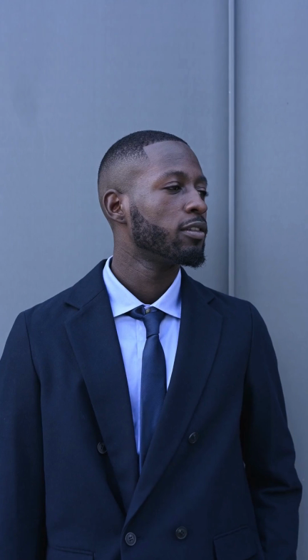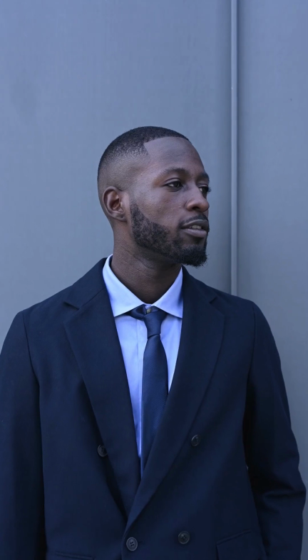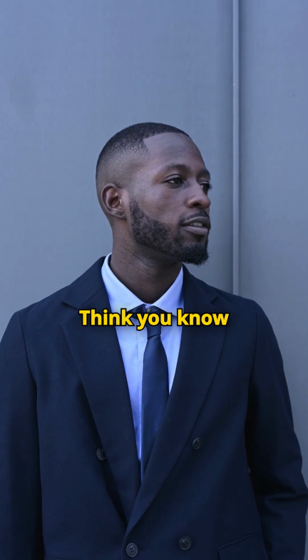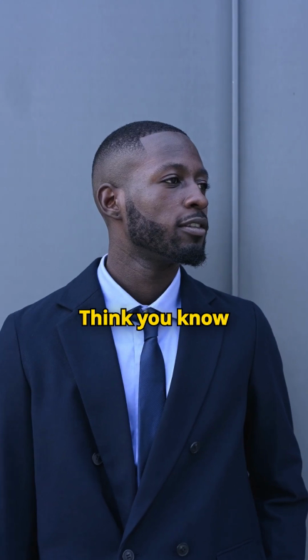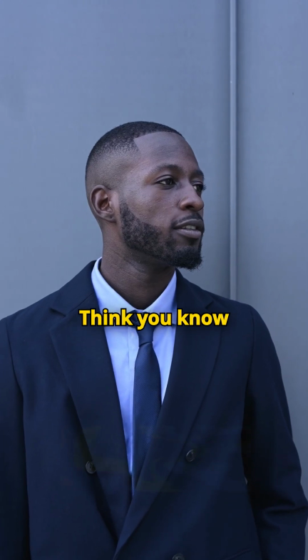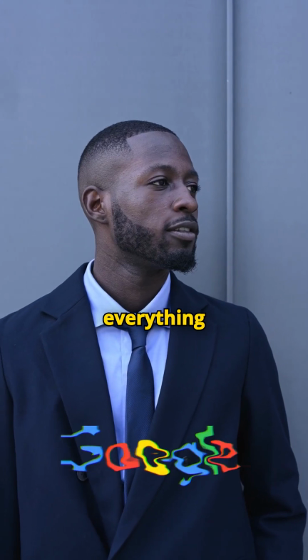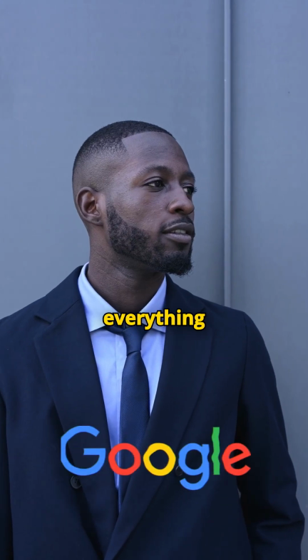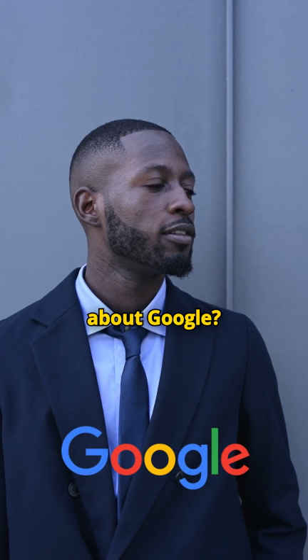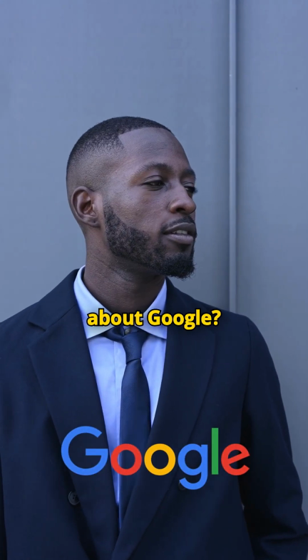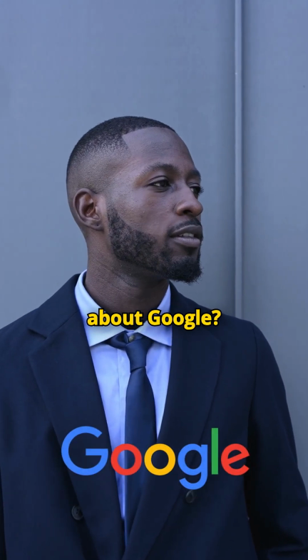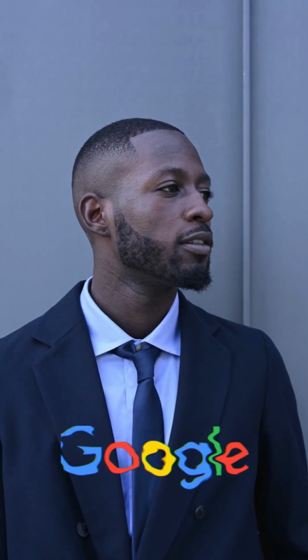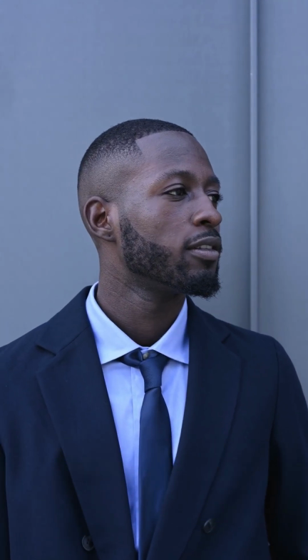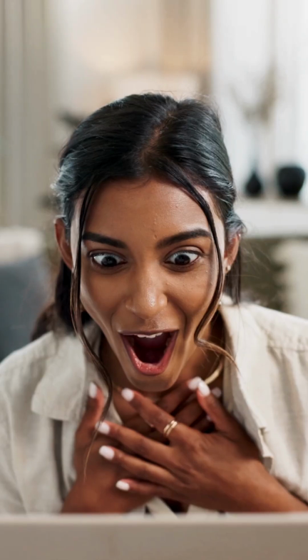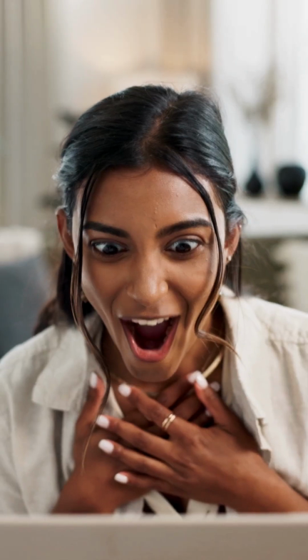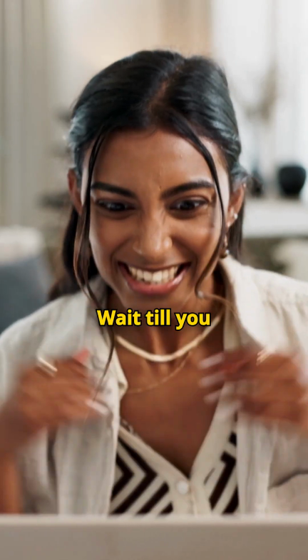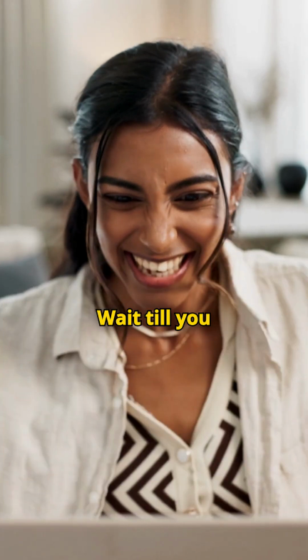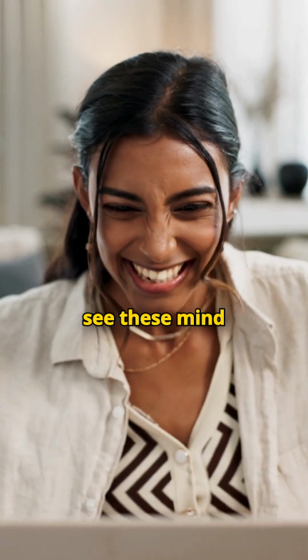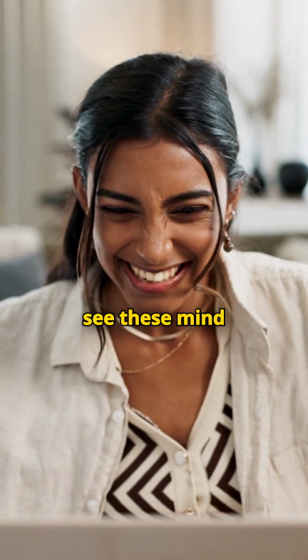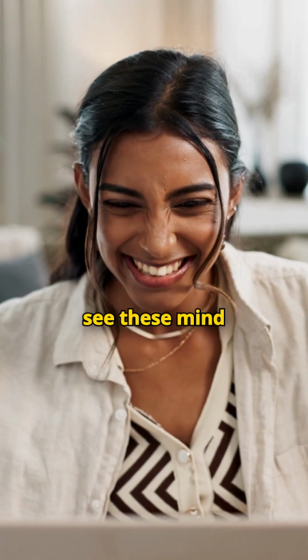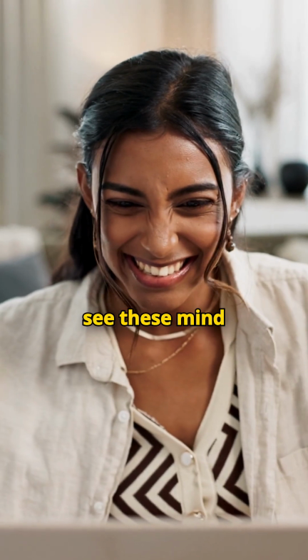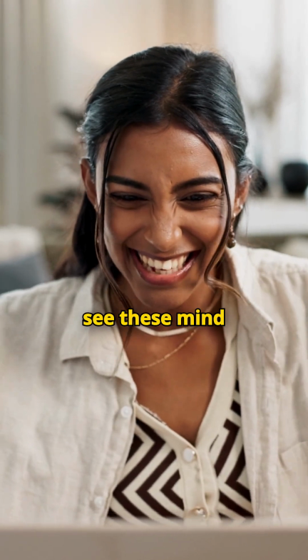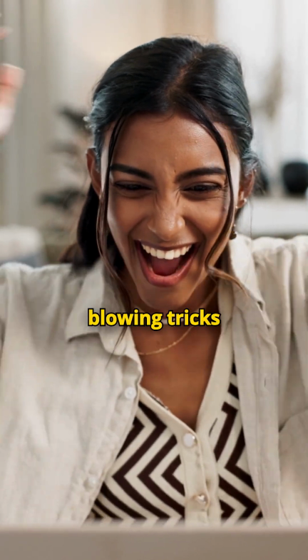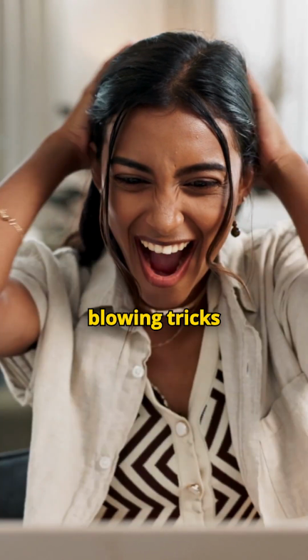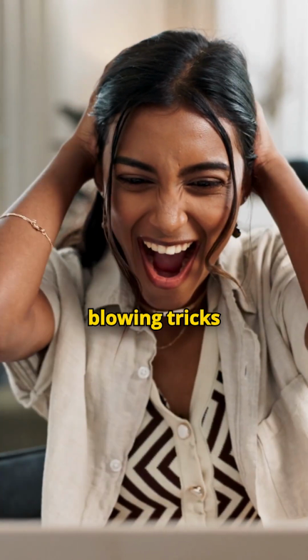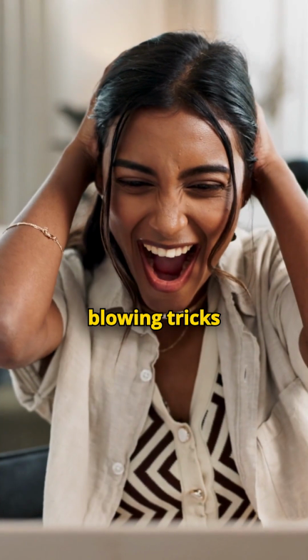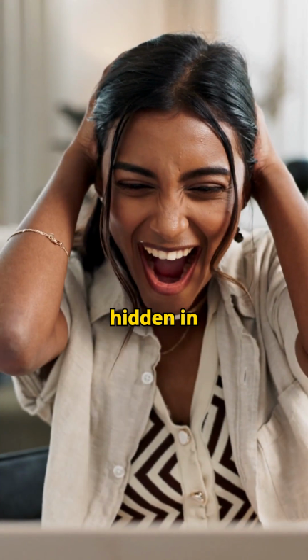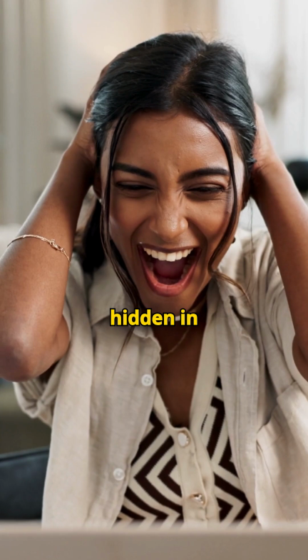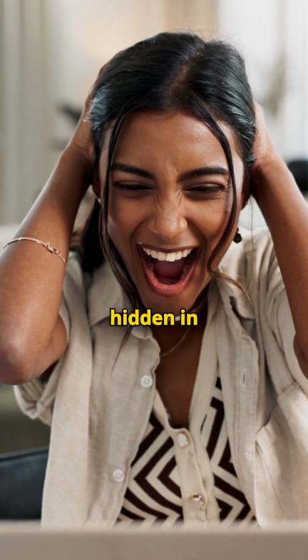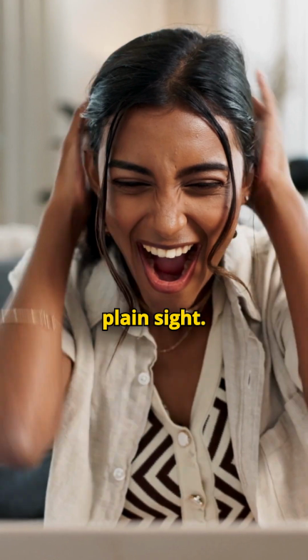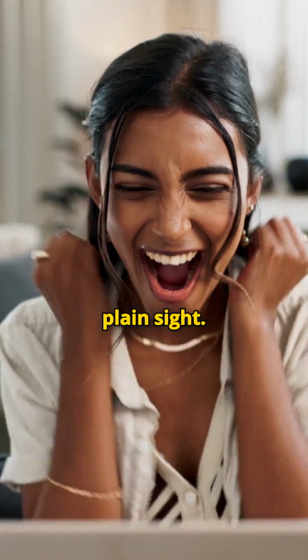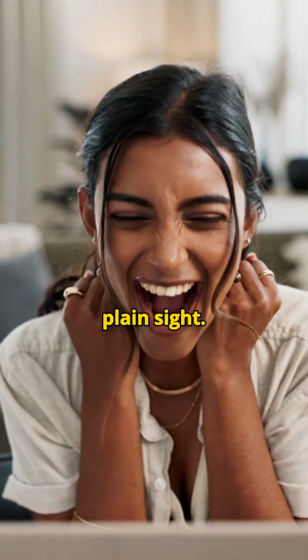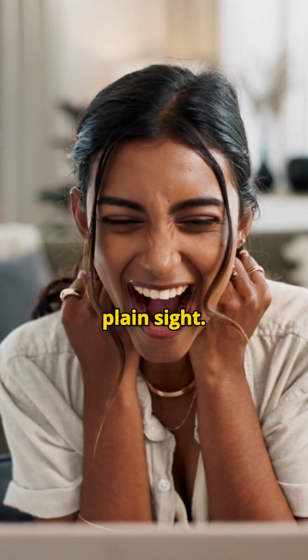Think you know everything about Google? Wait till you see these mind-blowing tricks hidden in plain sight.